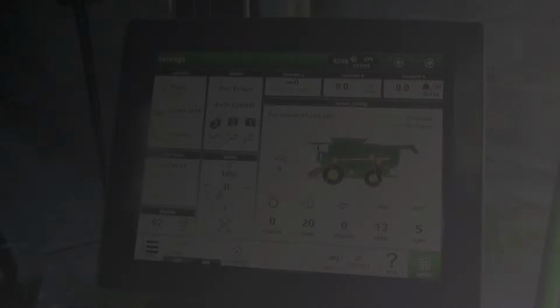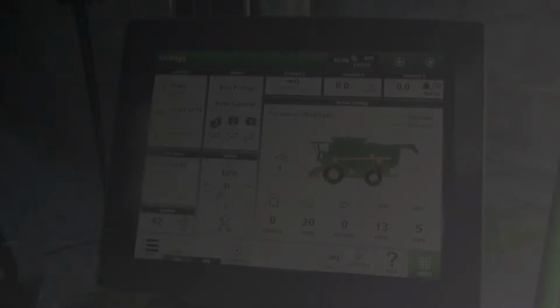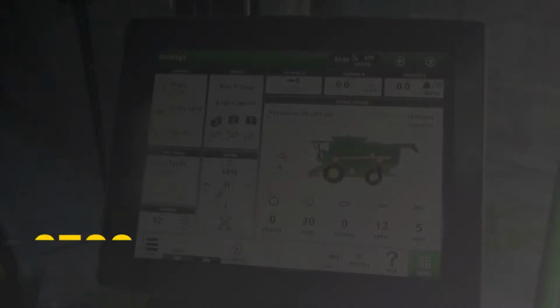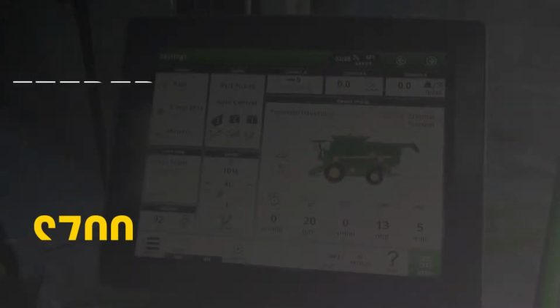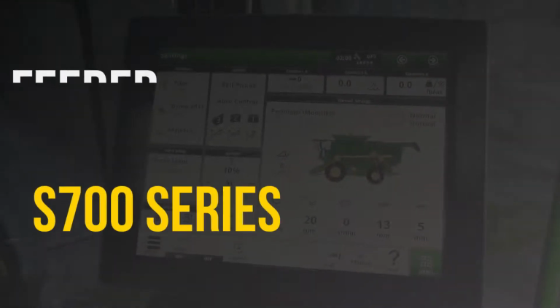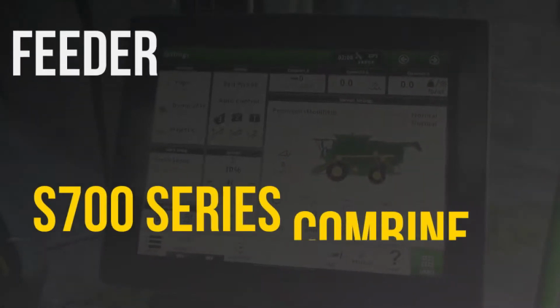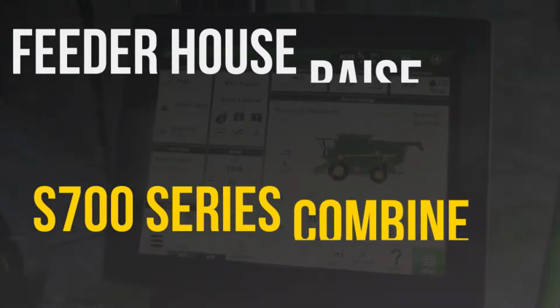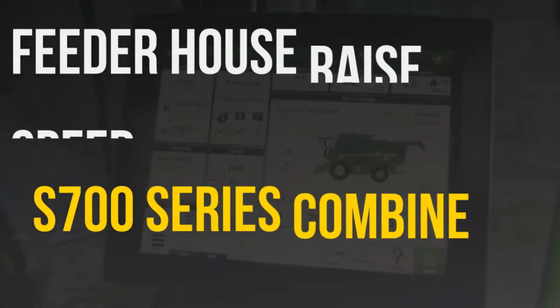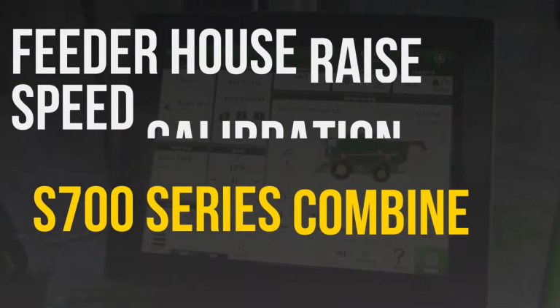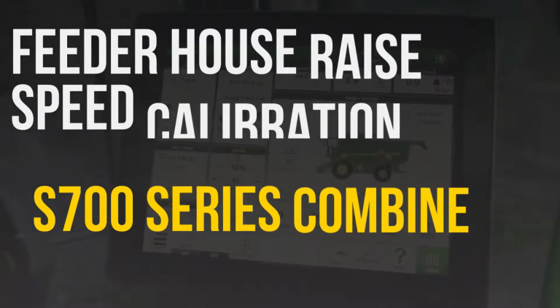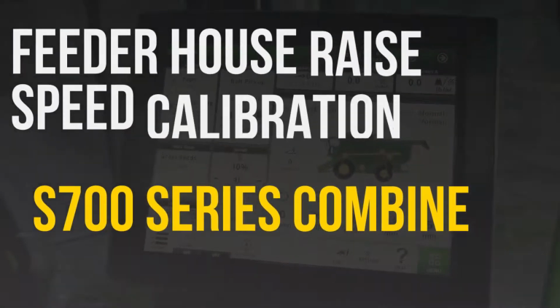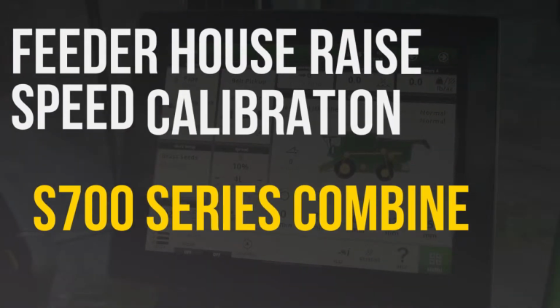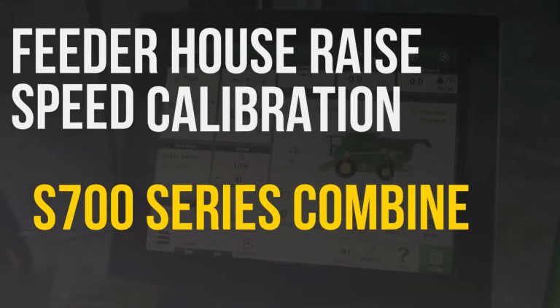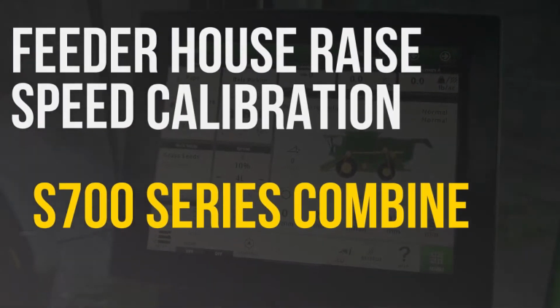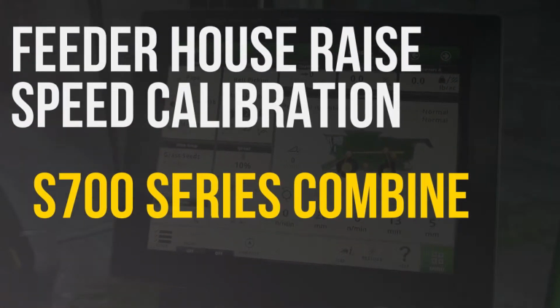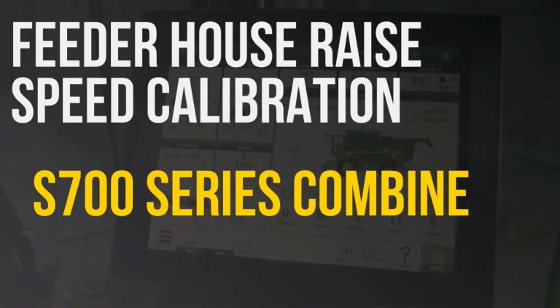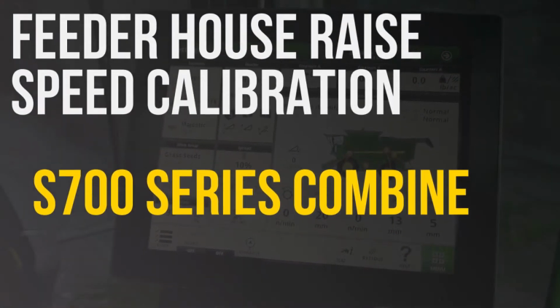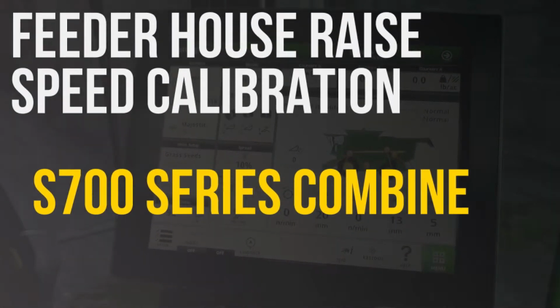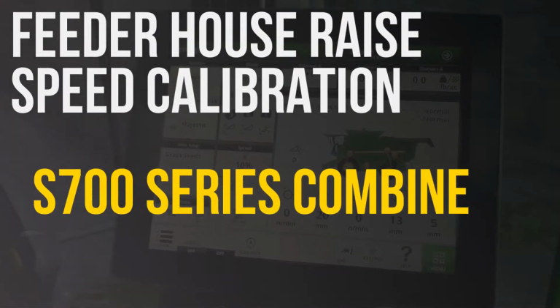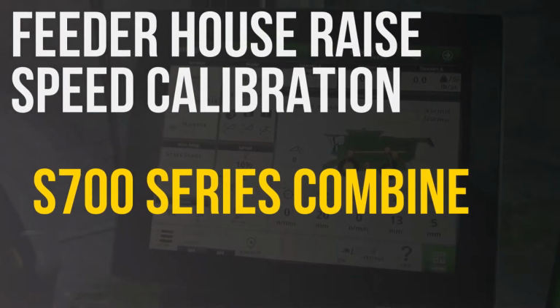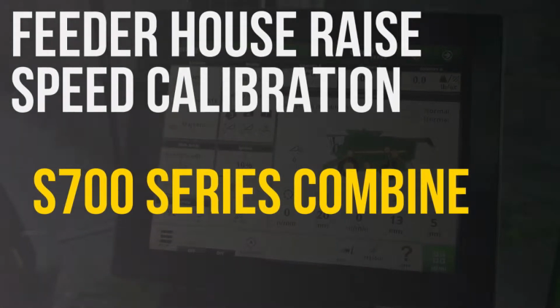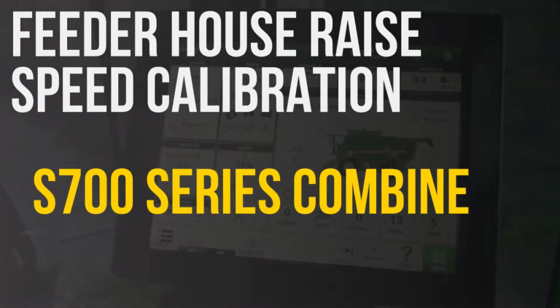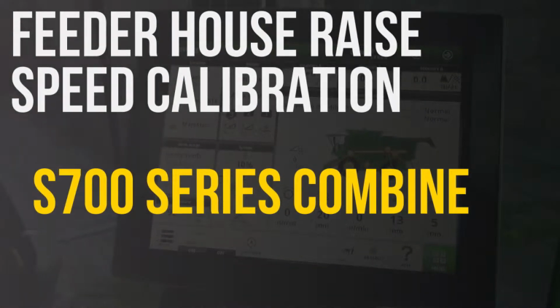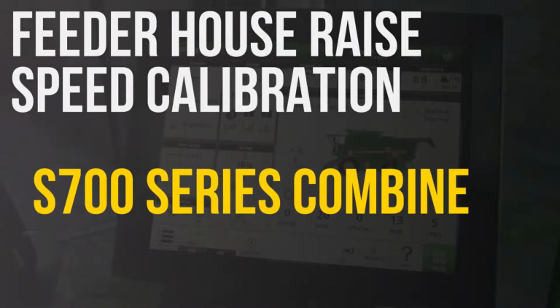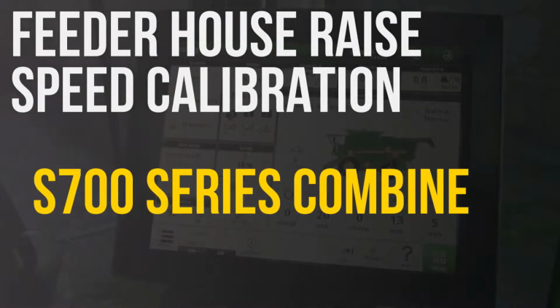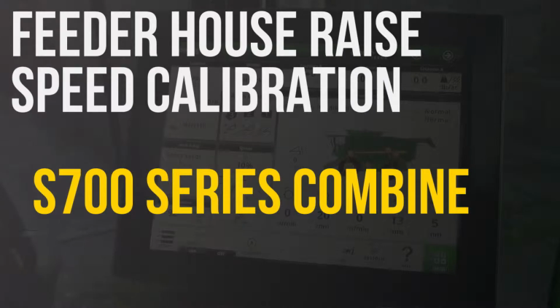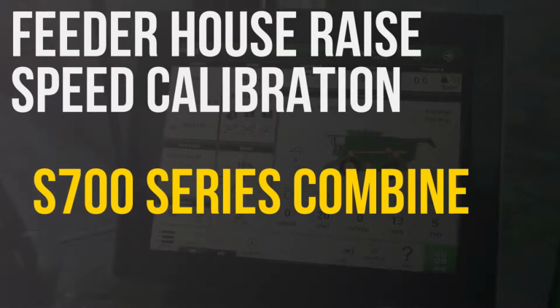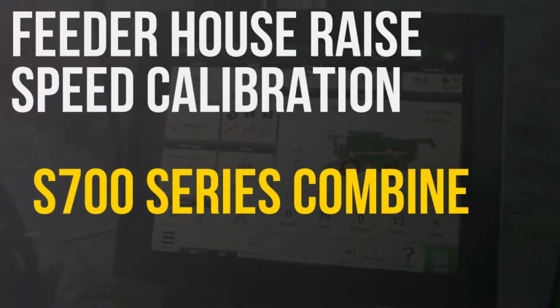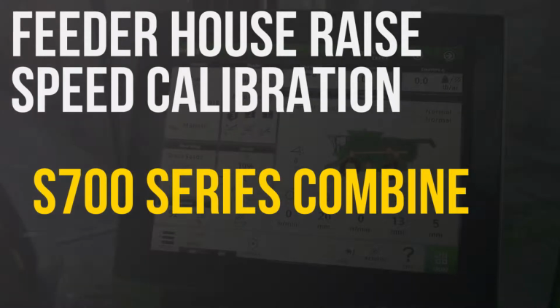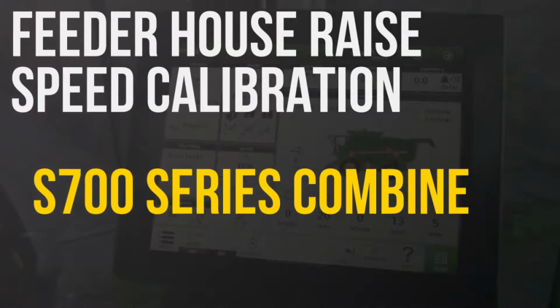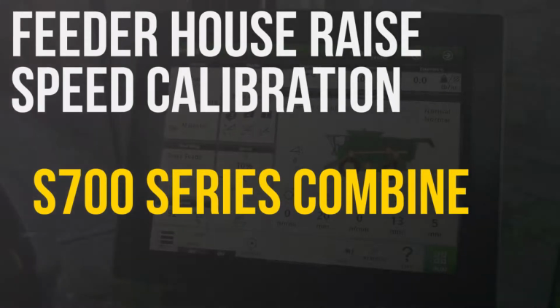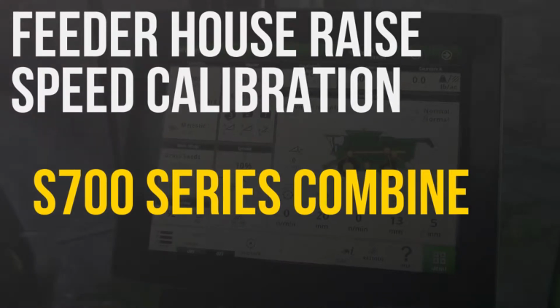In this video we're going to do the feeder house raised speed calibration on a John Deere S700 series combine.